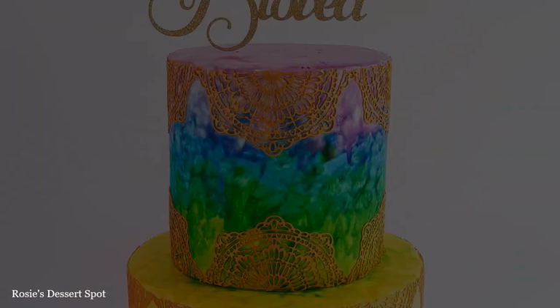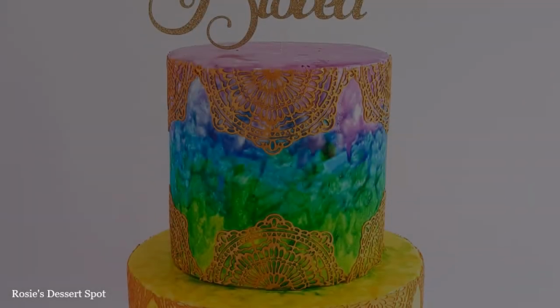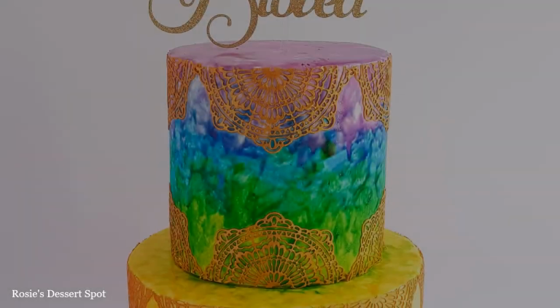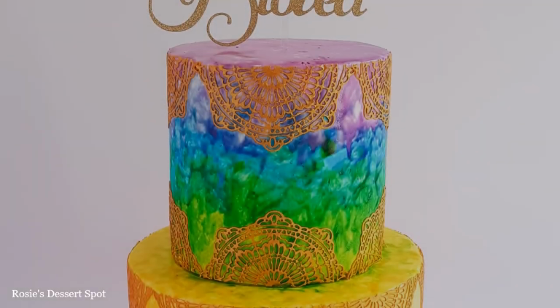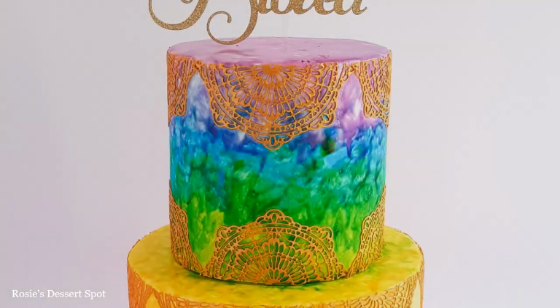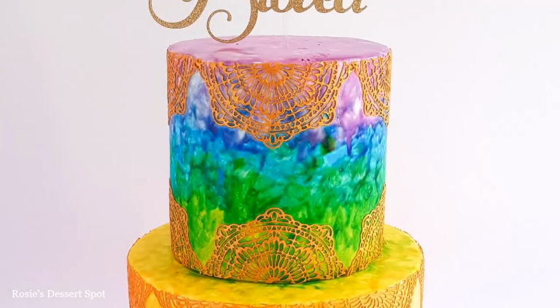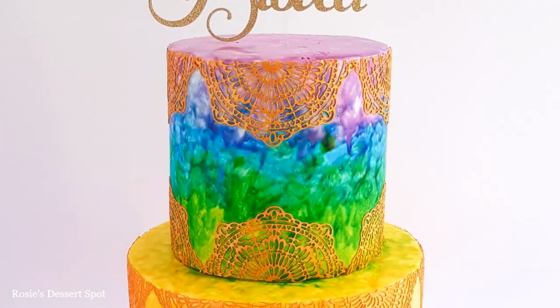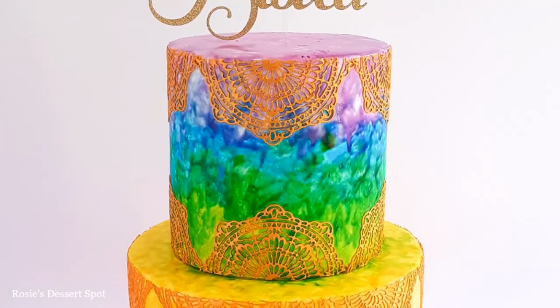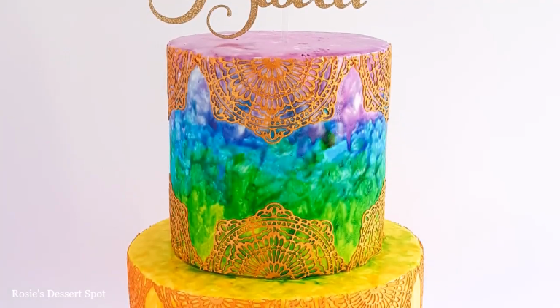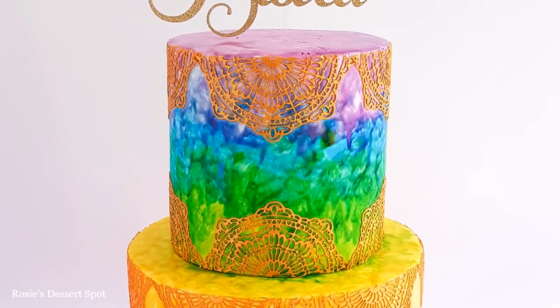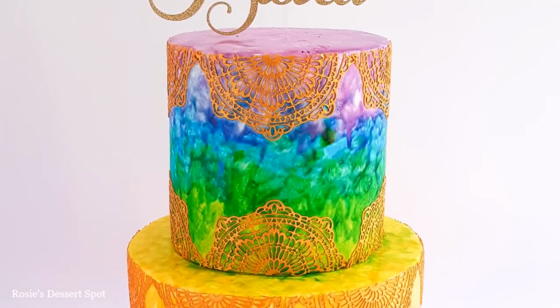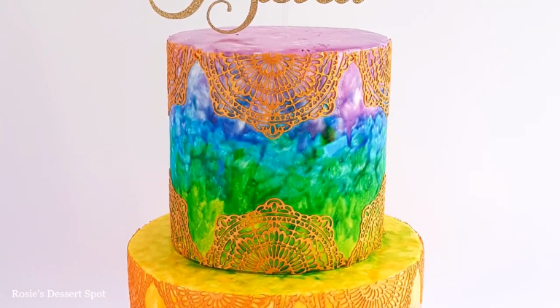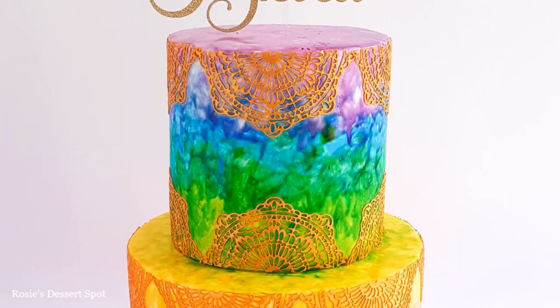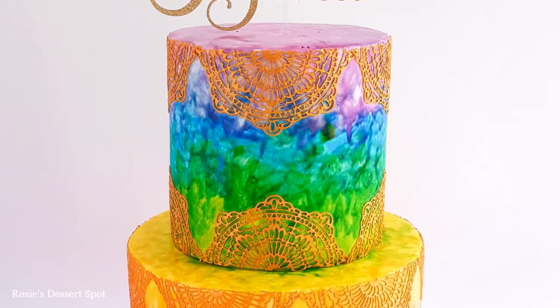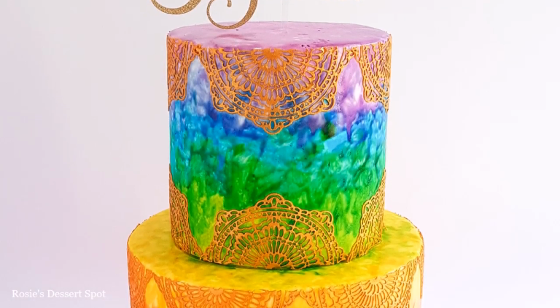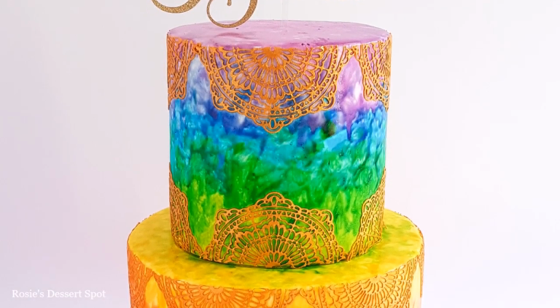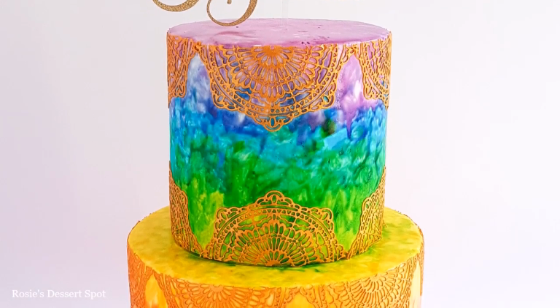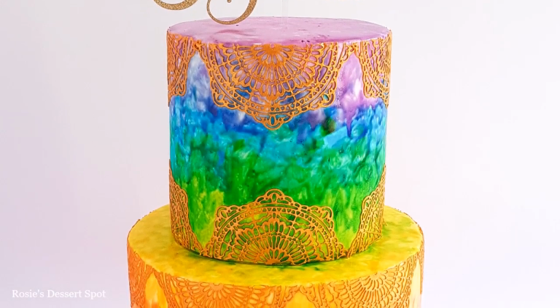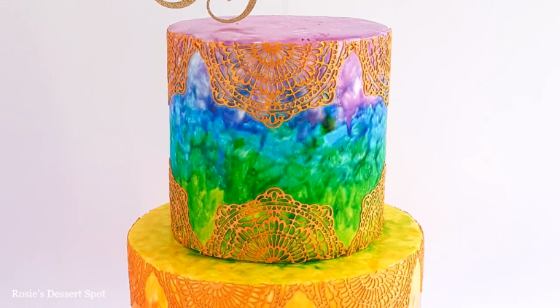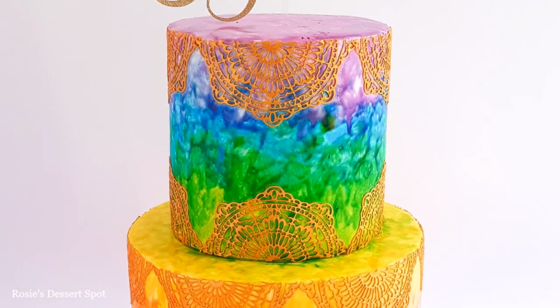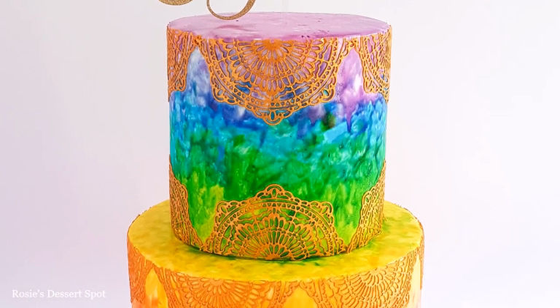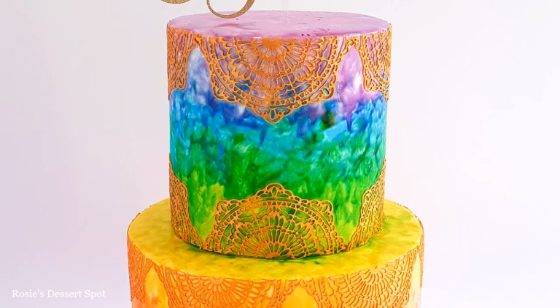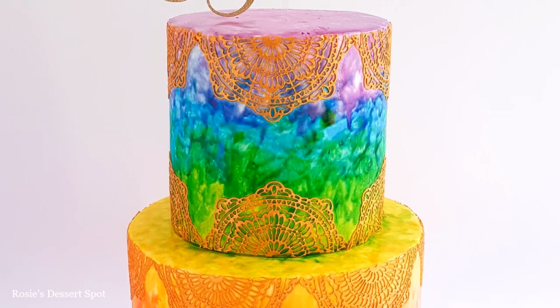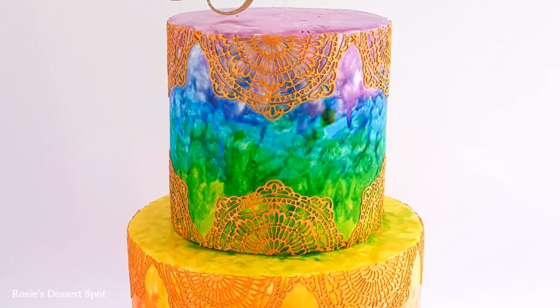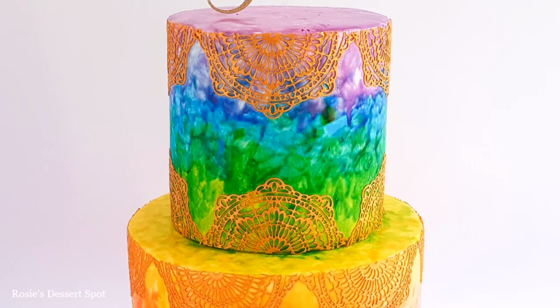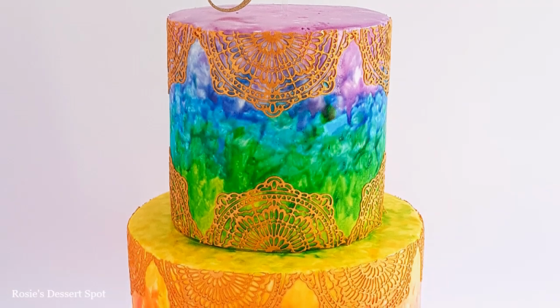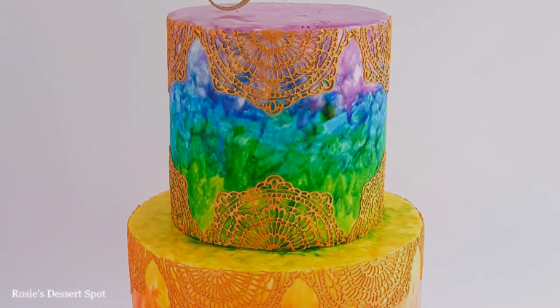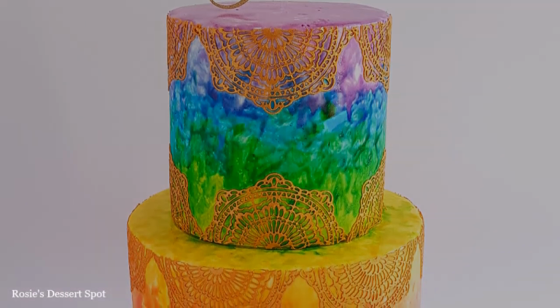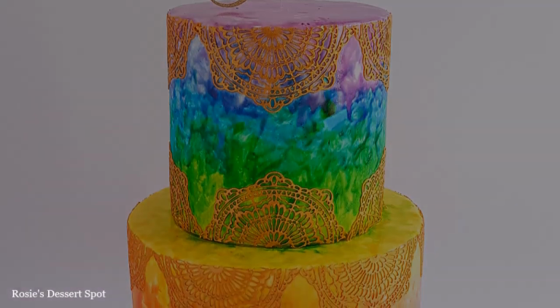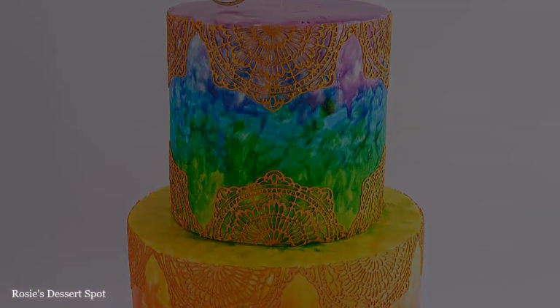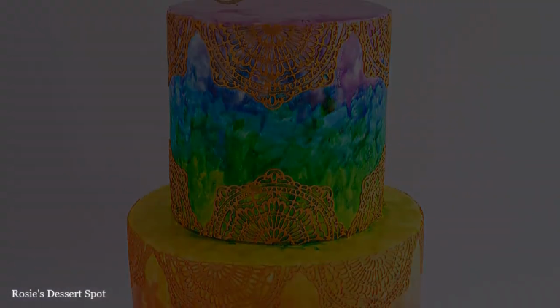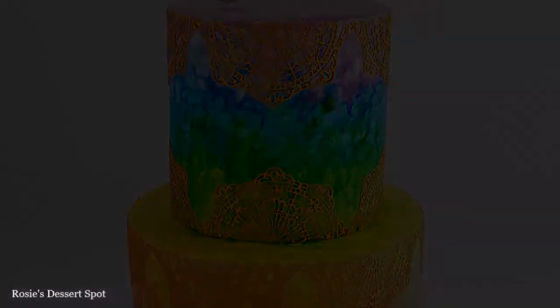Hey guys, welcome to Rosie's Dessert Spot. In this tutorial I'll be teaching you how to make a two tier watercolour painted cake.